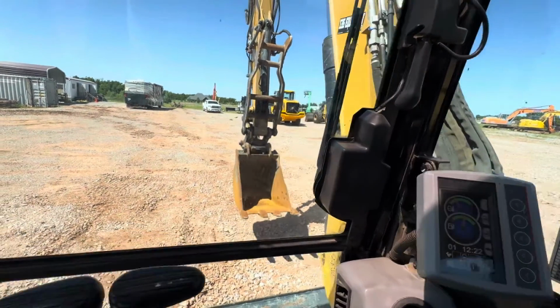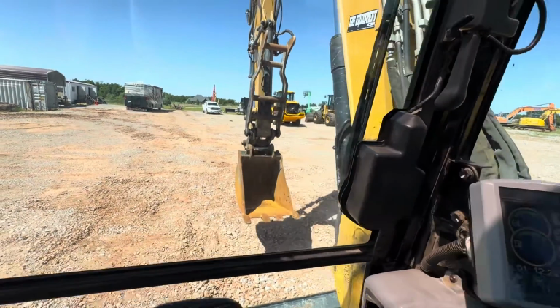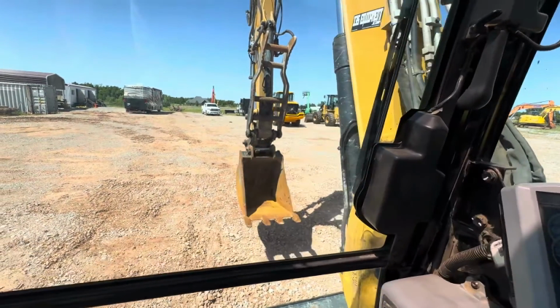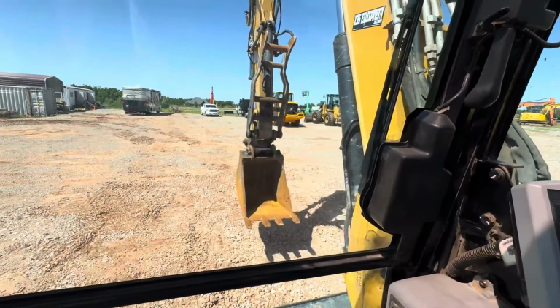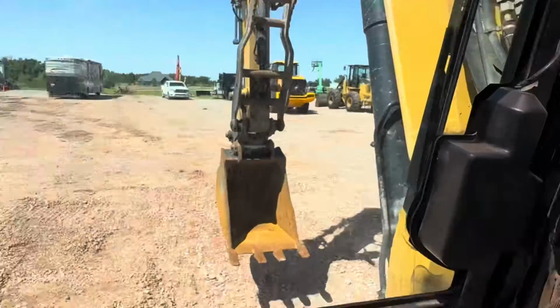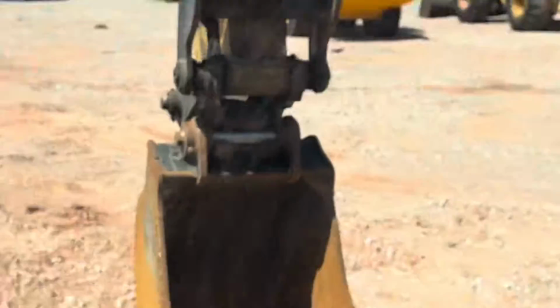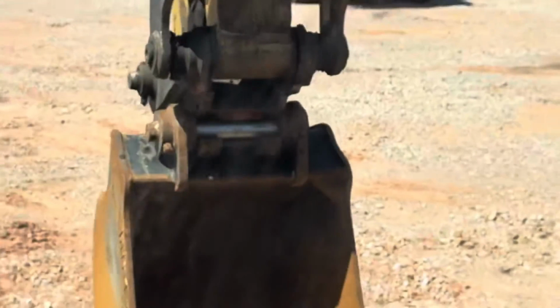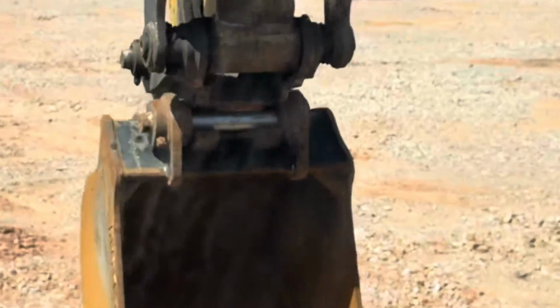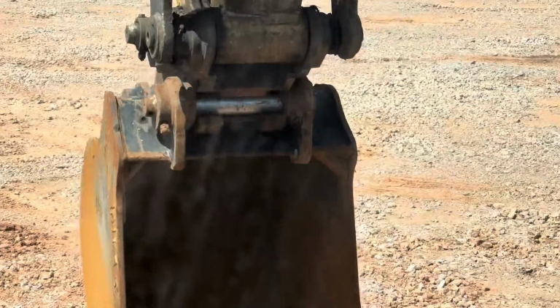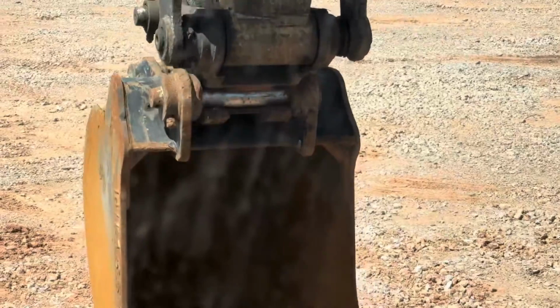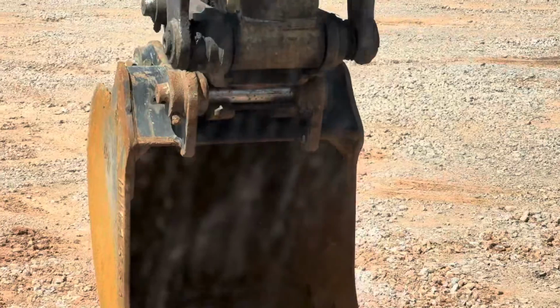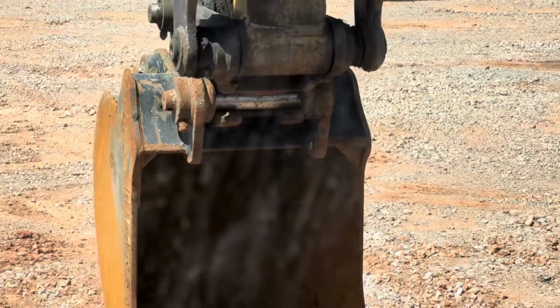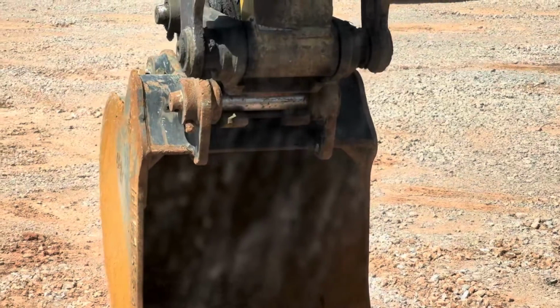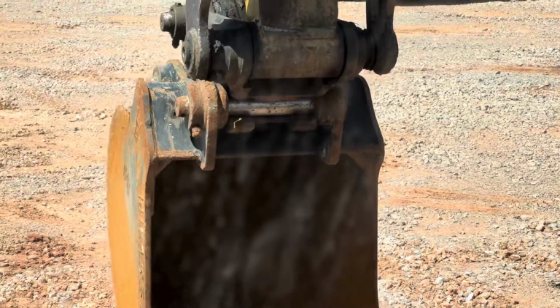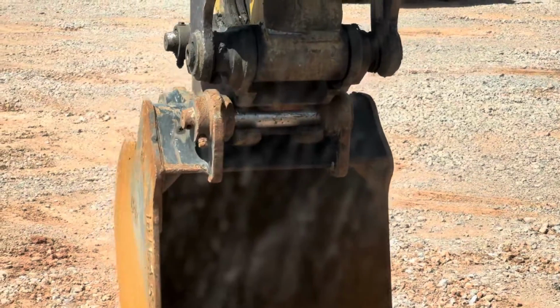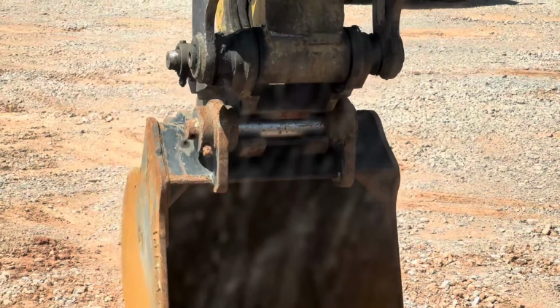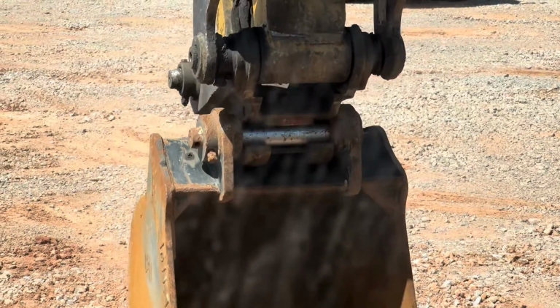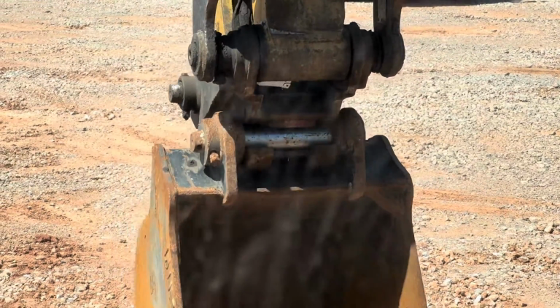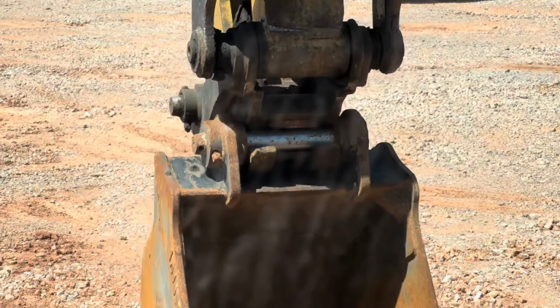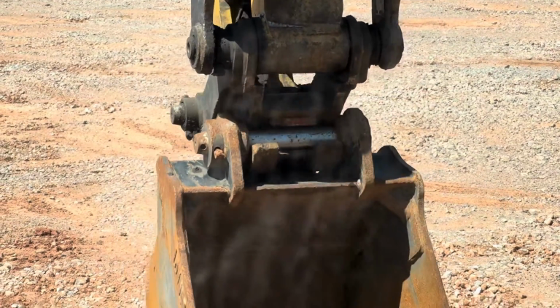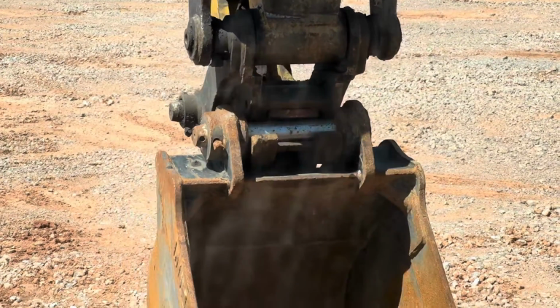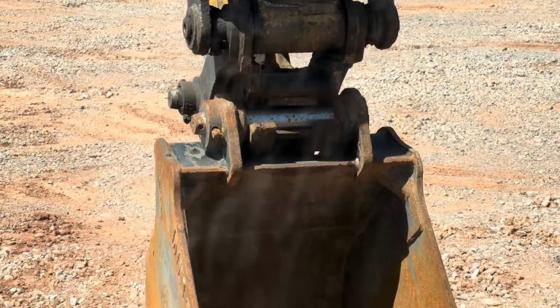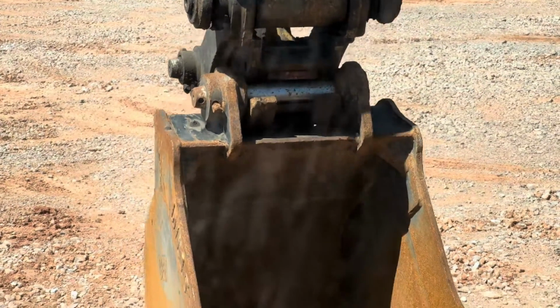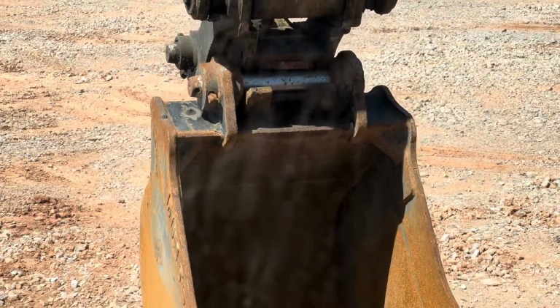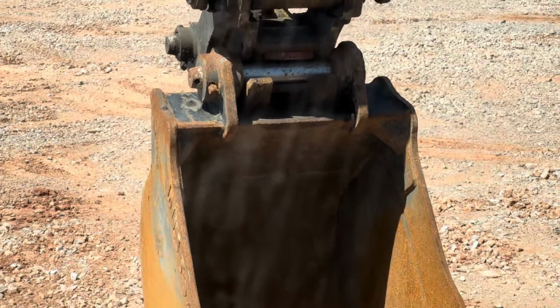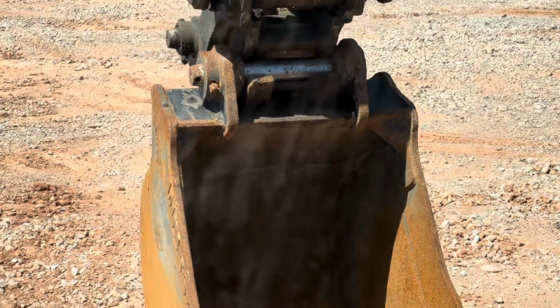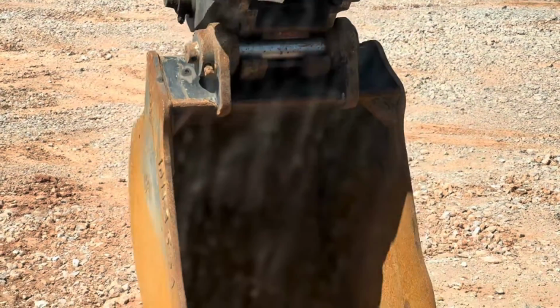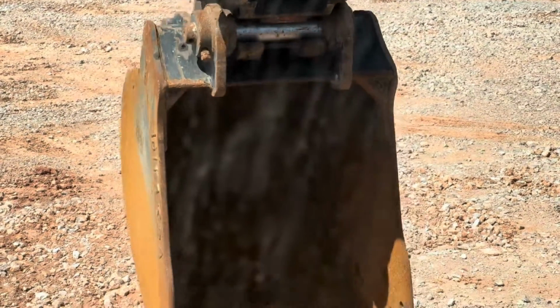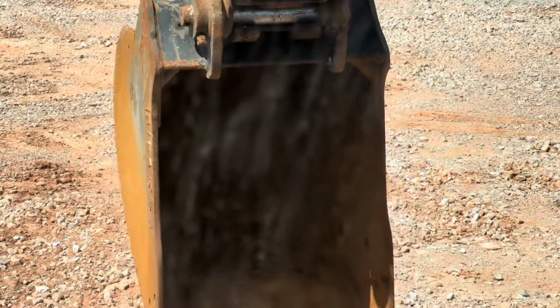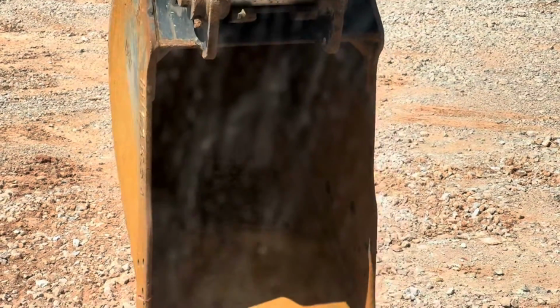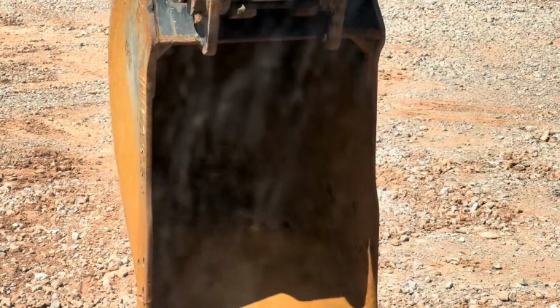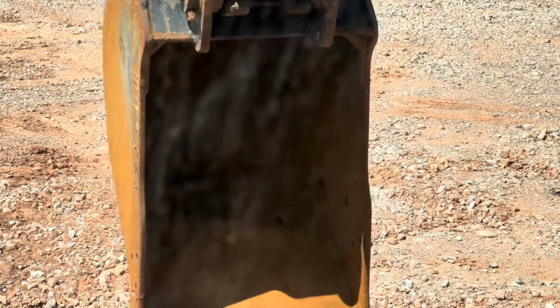By giving it a little hydraulic pressure and hitting that lock button. You see here now, it's not going to have any play. If it weren't locked, the back, of course, would be tipping down.